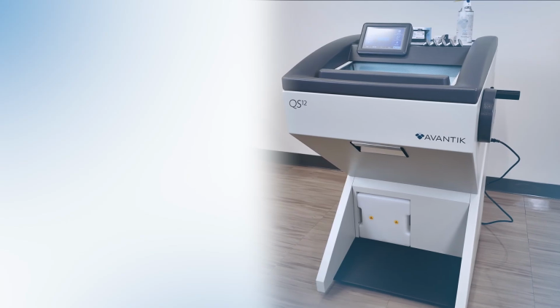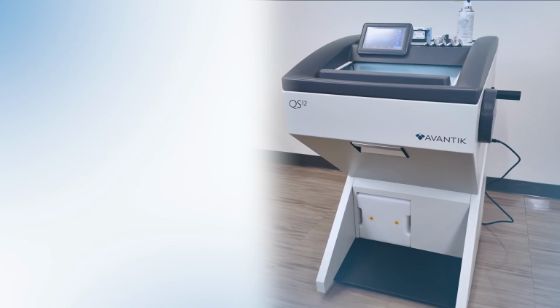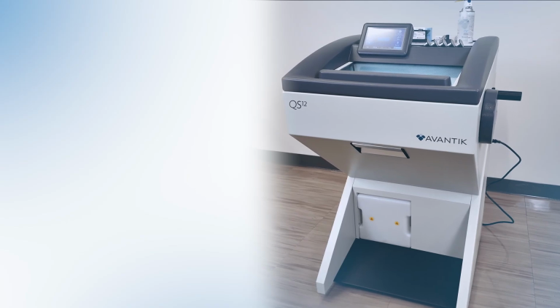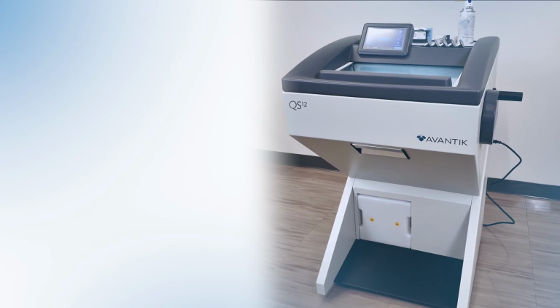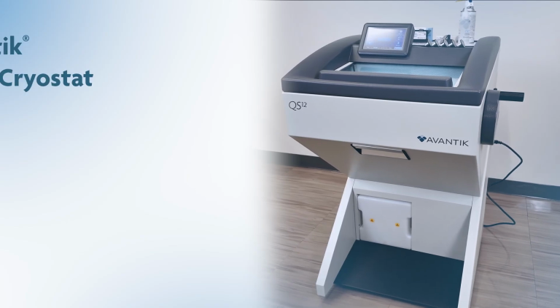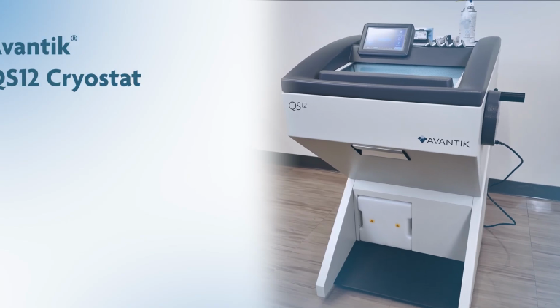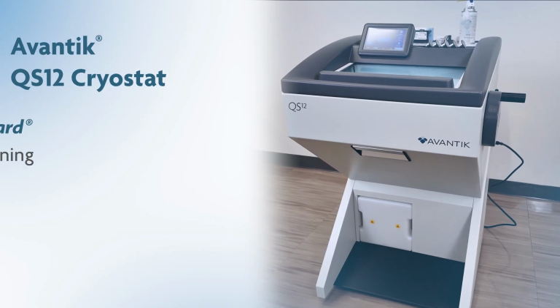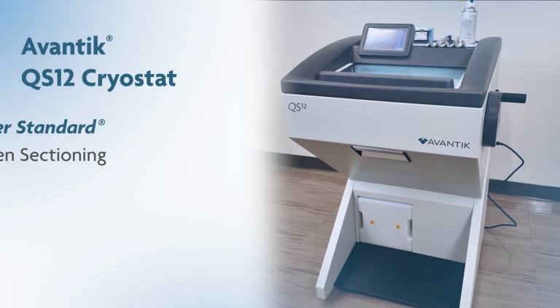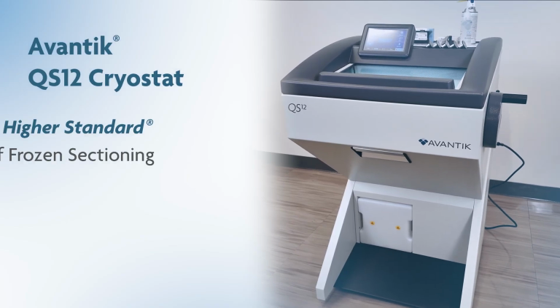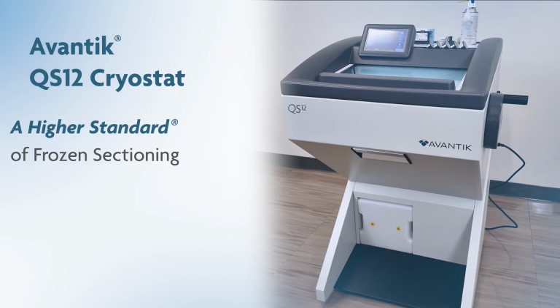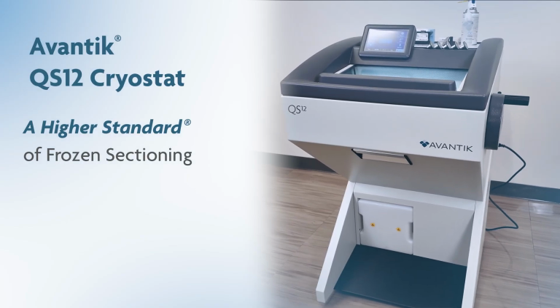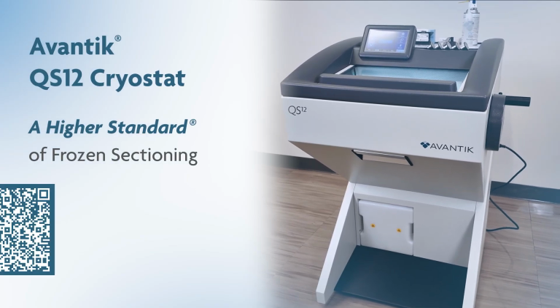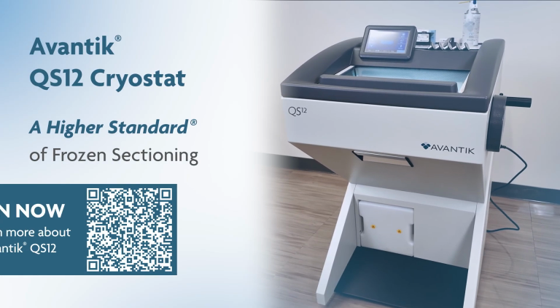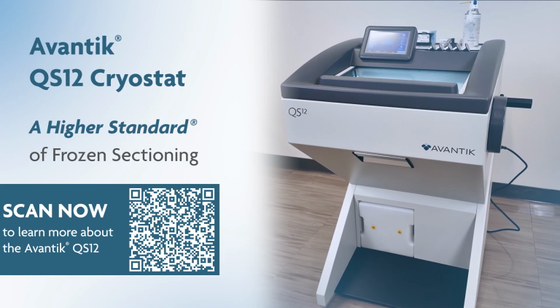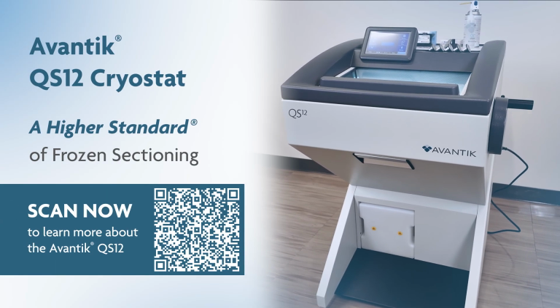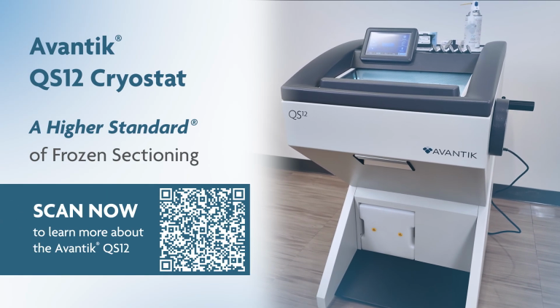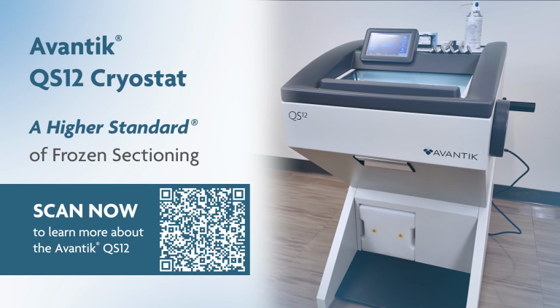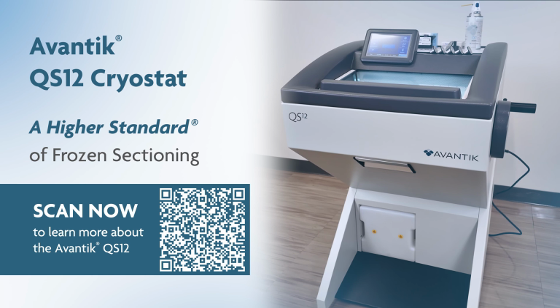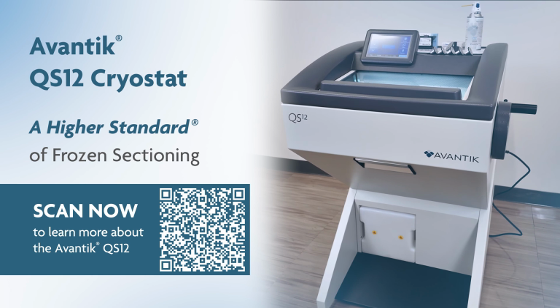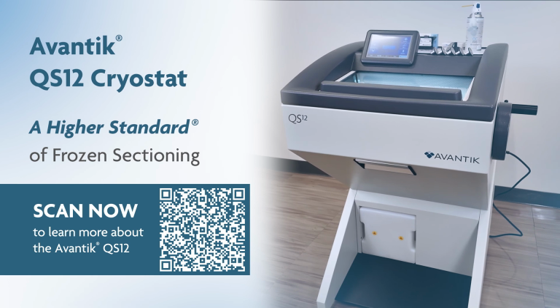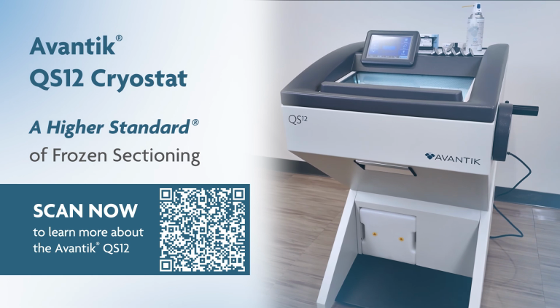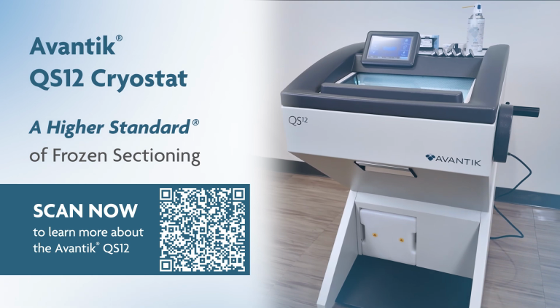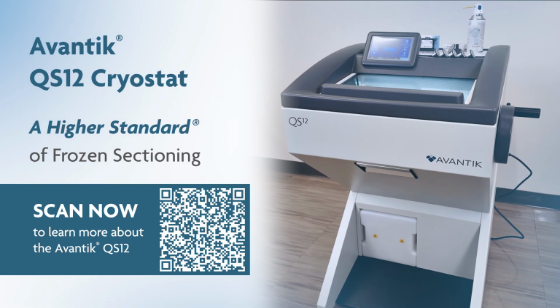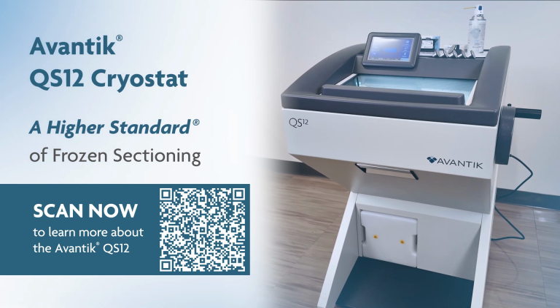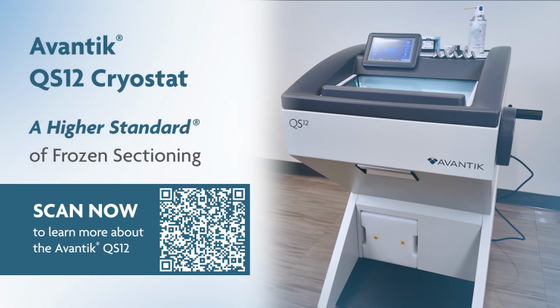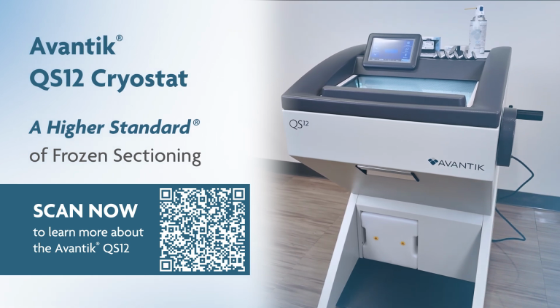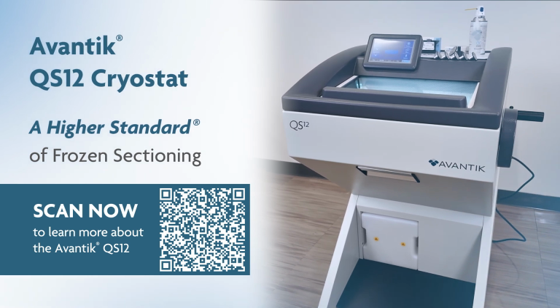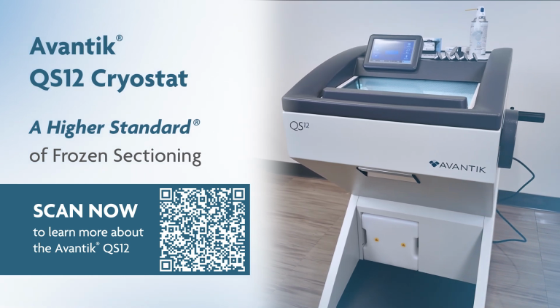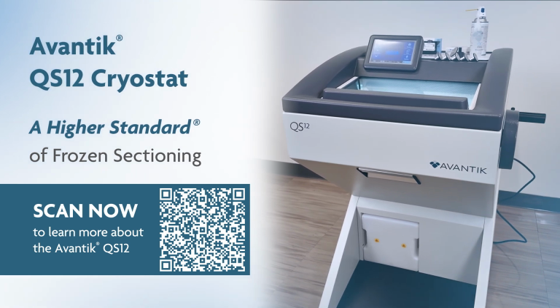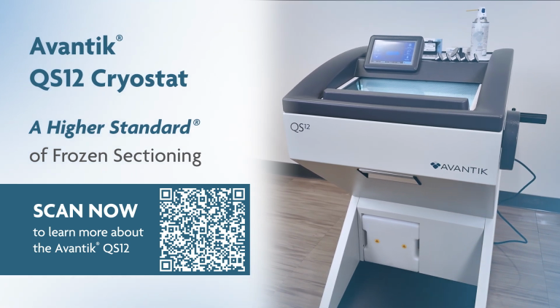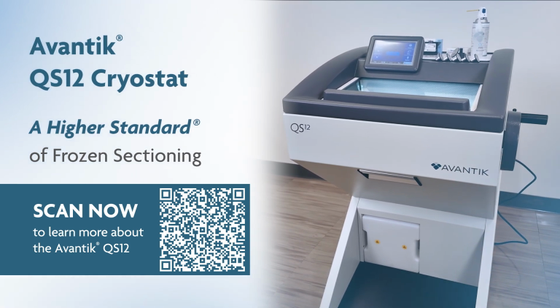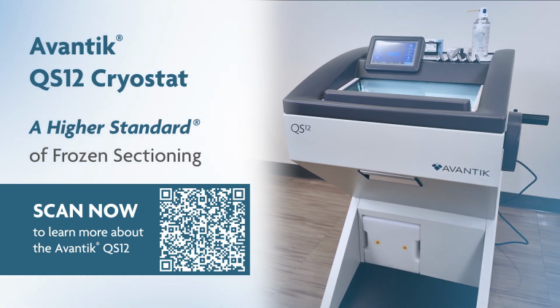Scan the QR code below to learn more about the Avanti QS12 today.